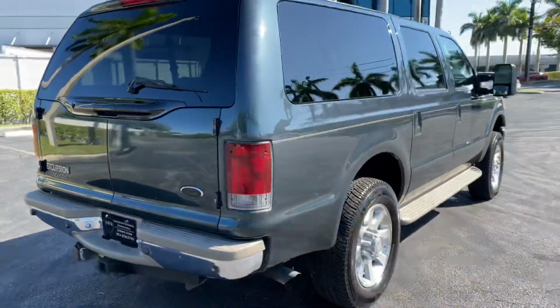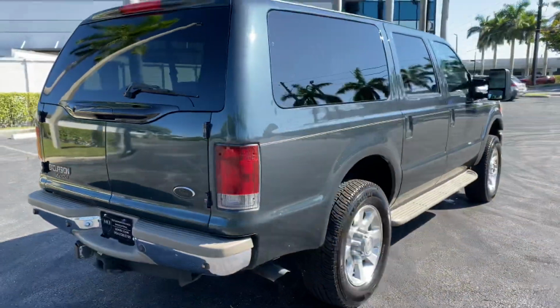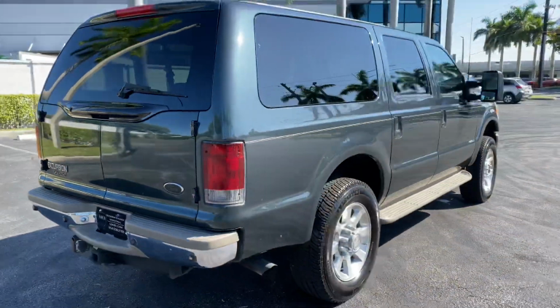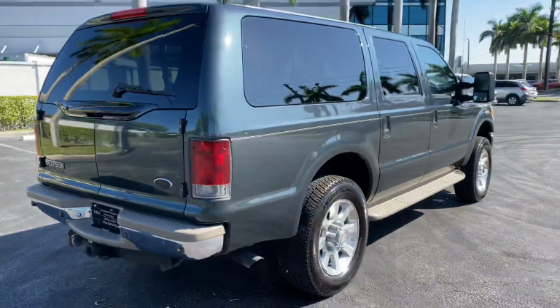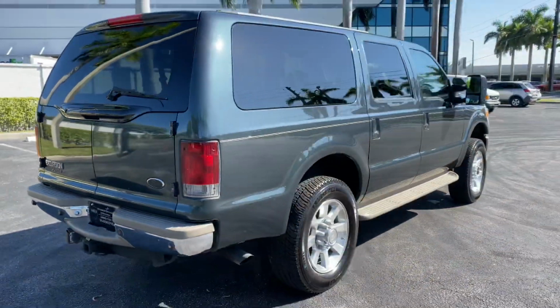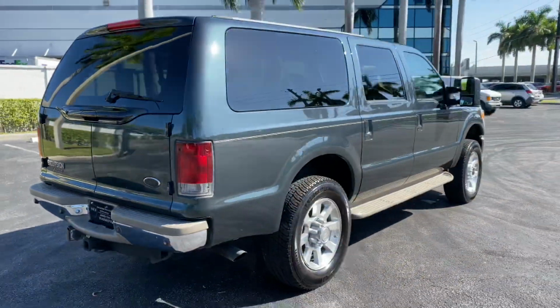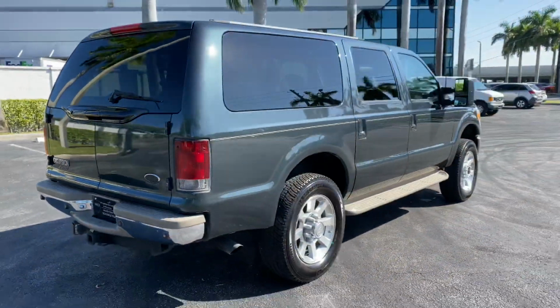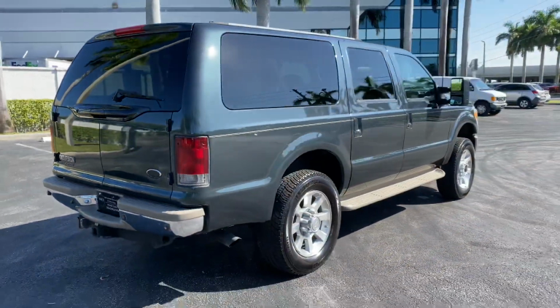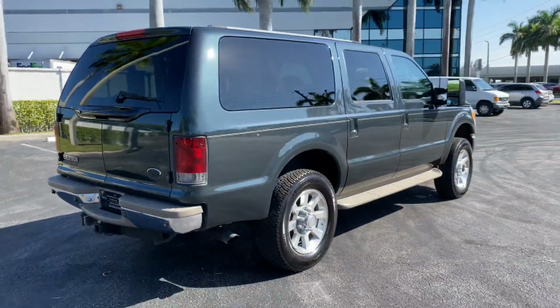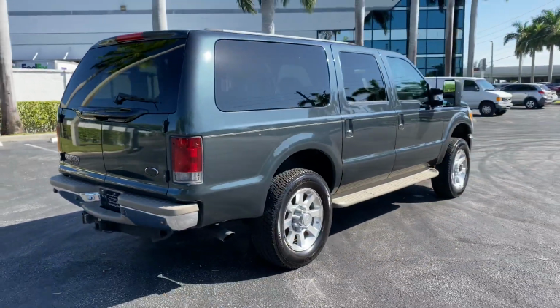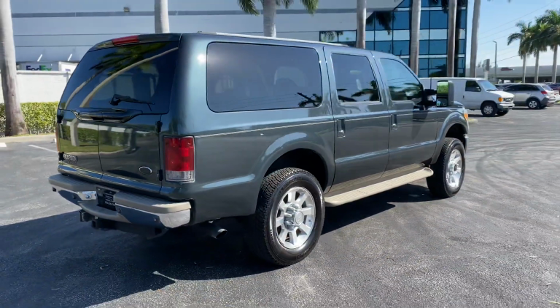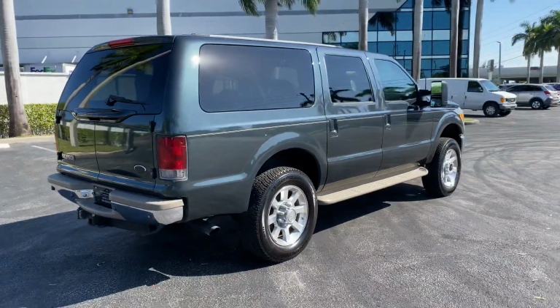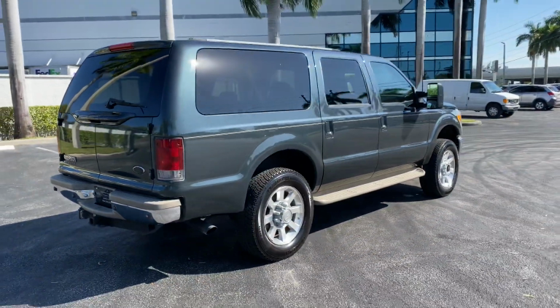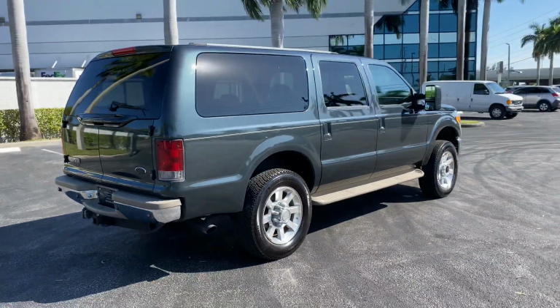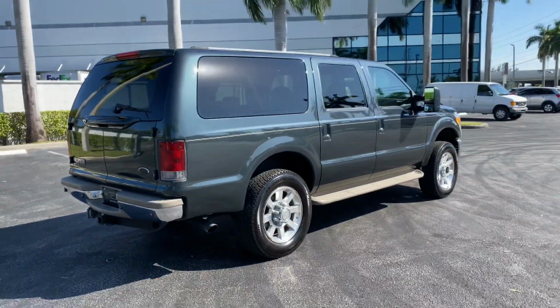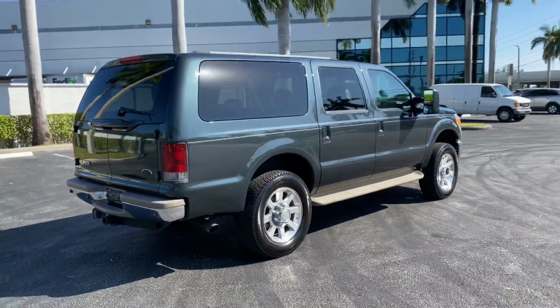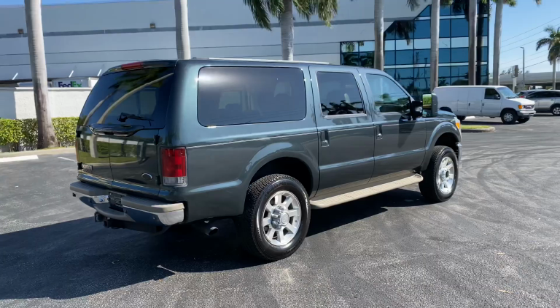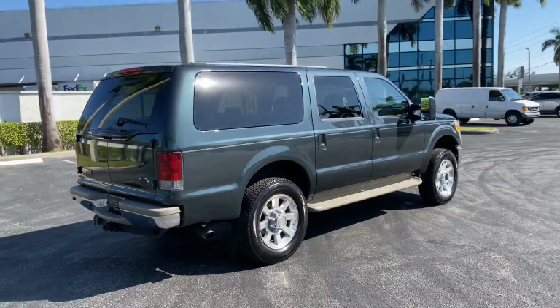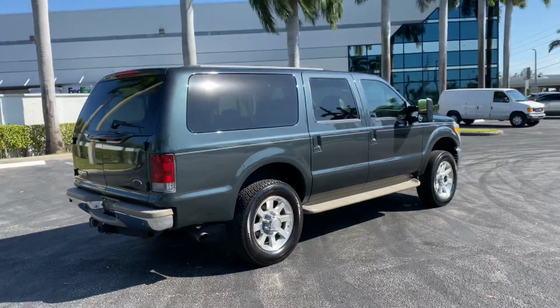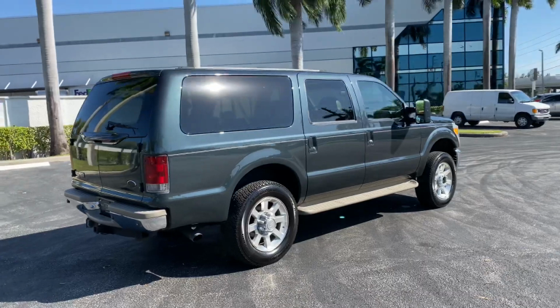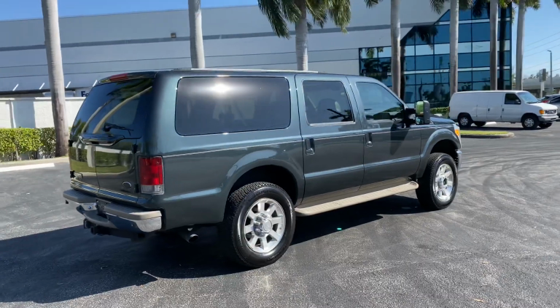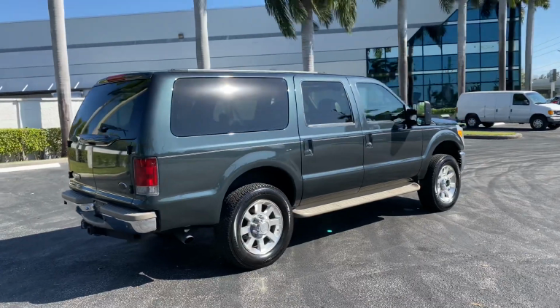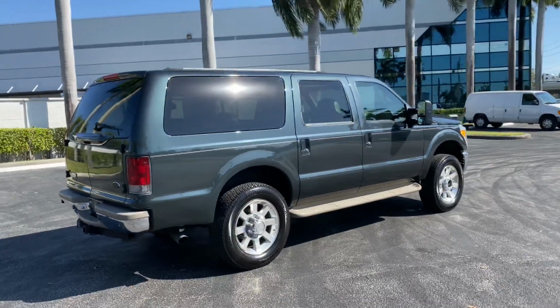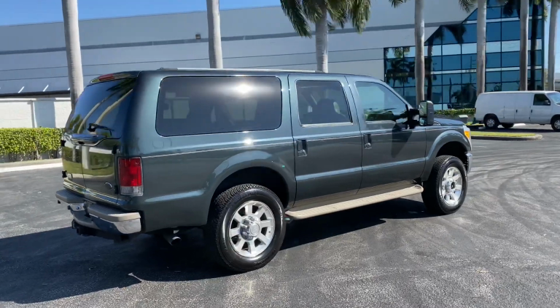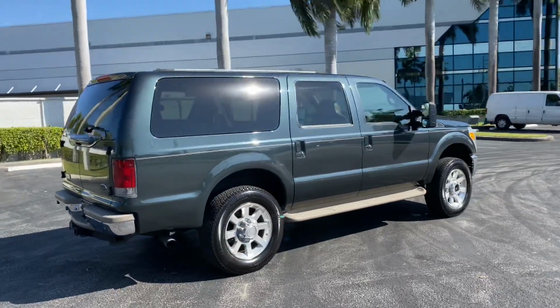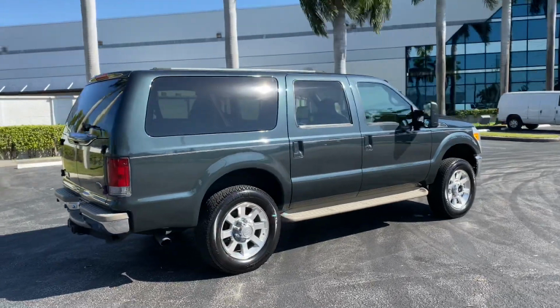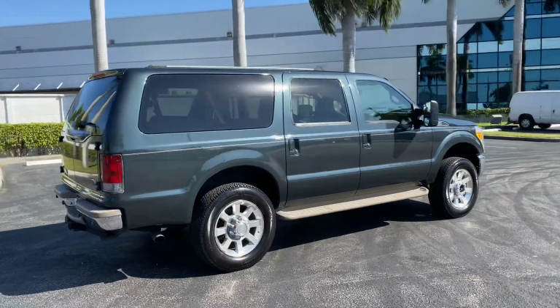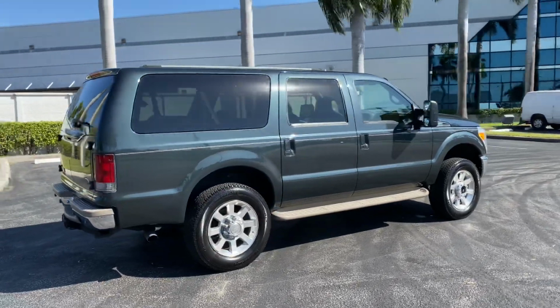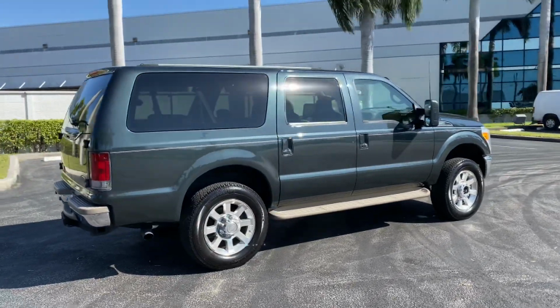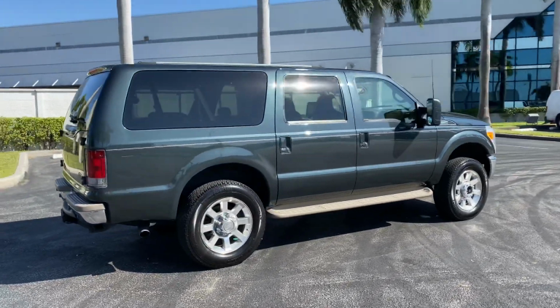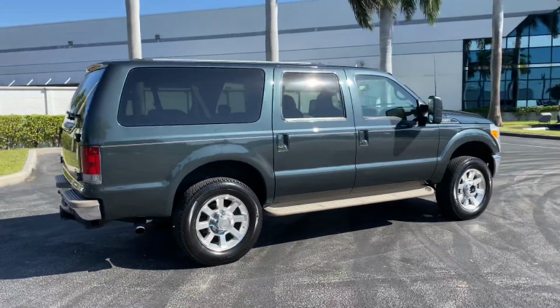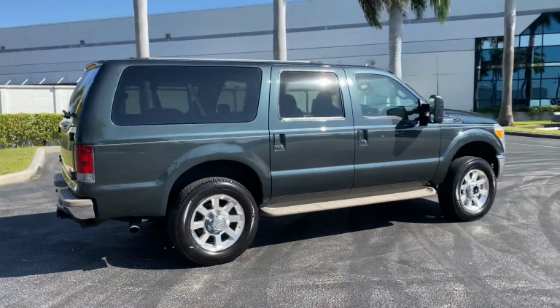As mentioned, this vehicle came from Louisiana. It's got a clean Carfax, really low miles, and no accidents.